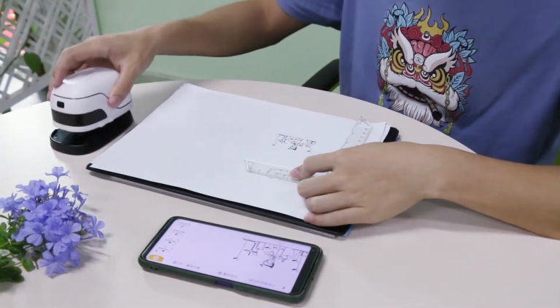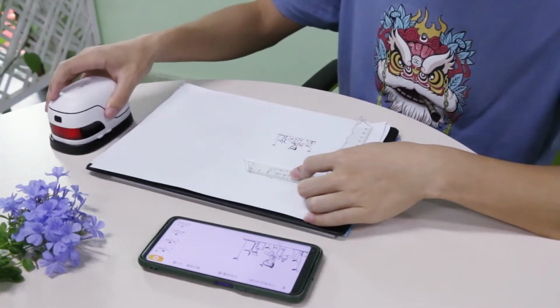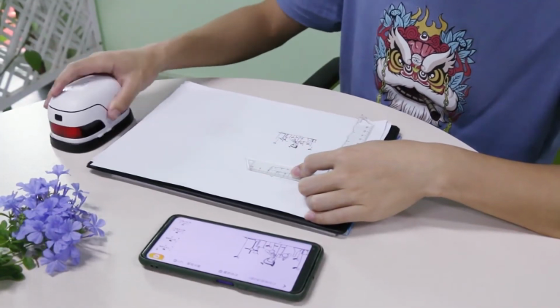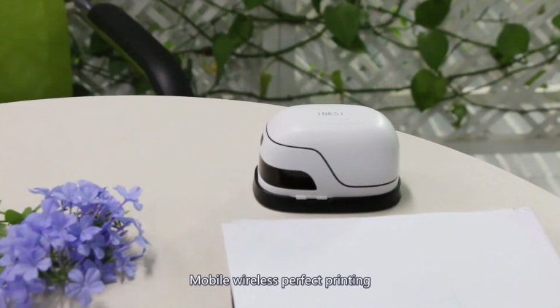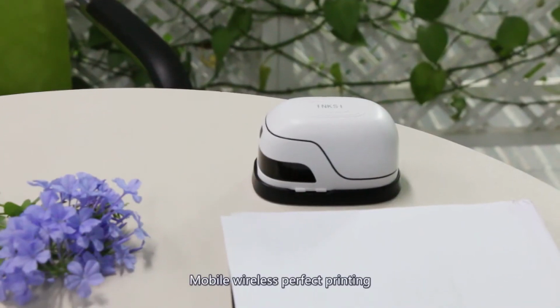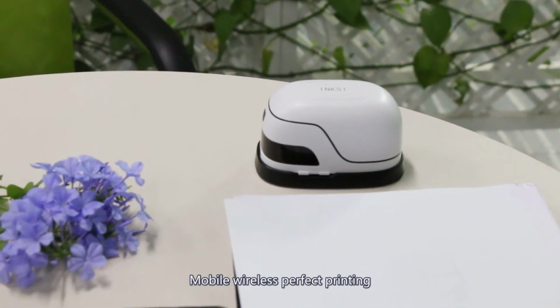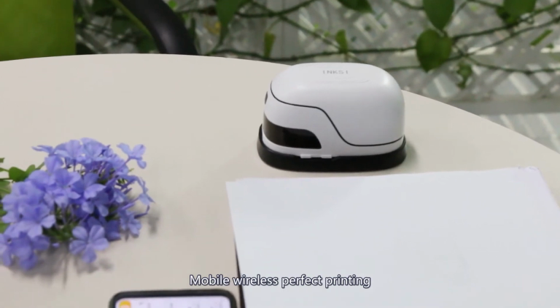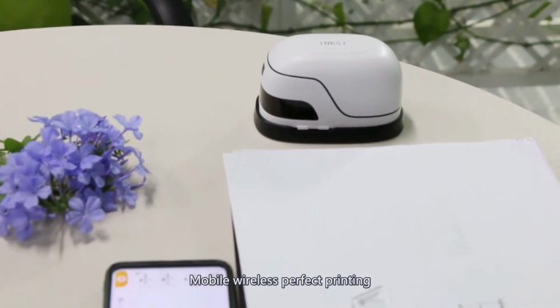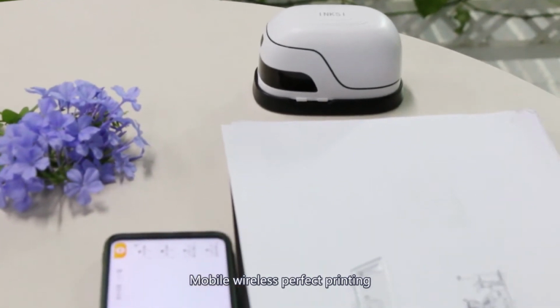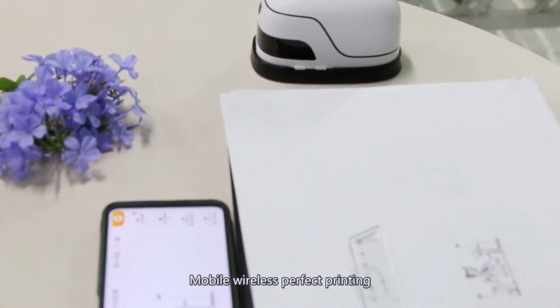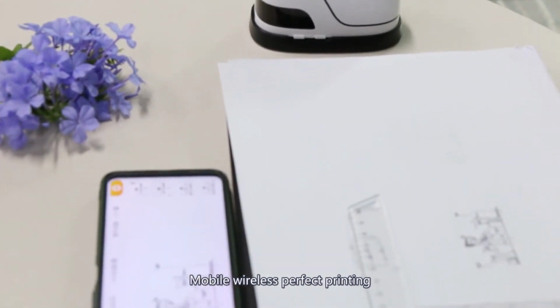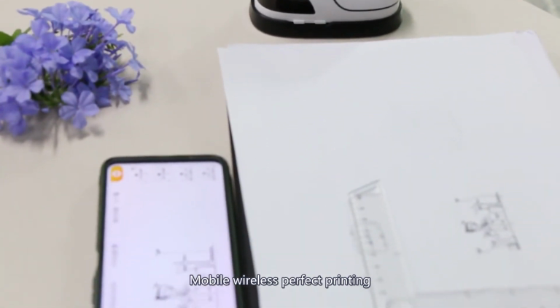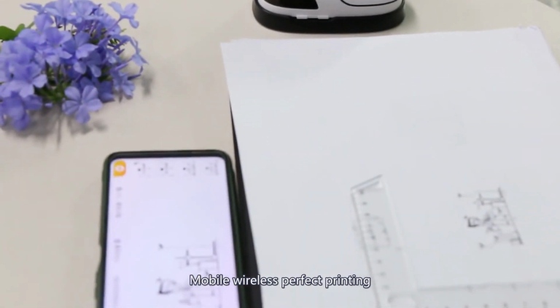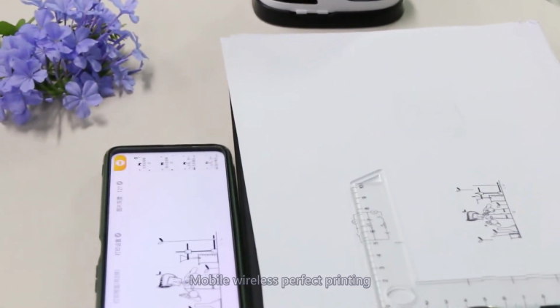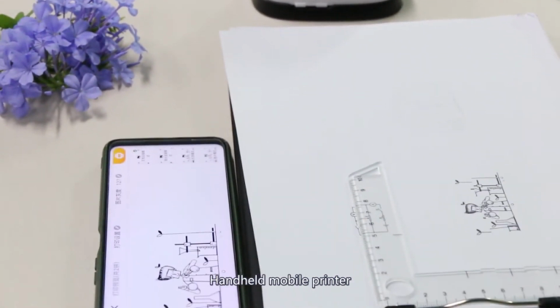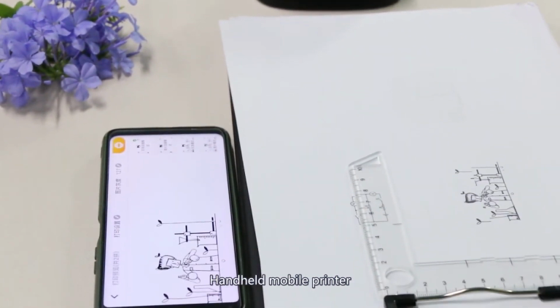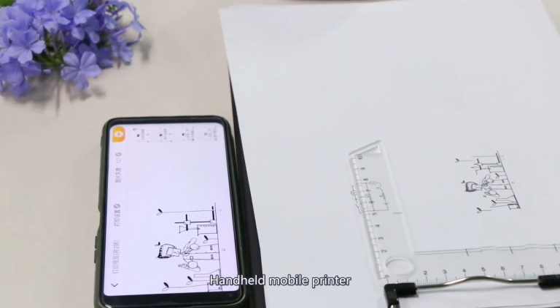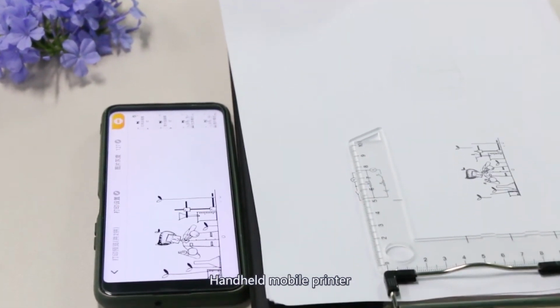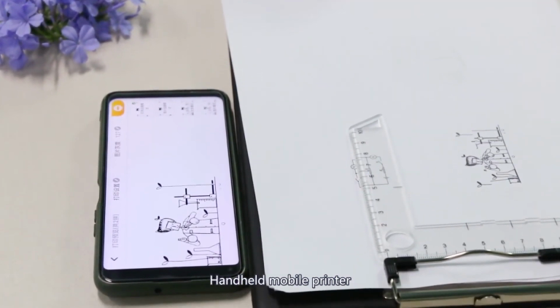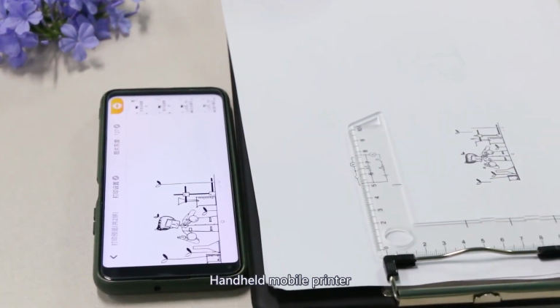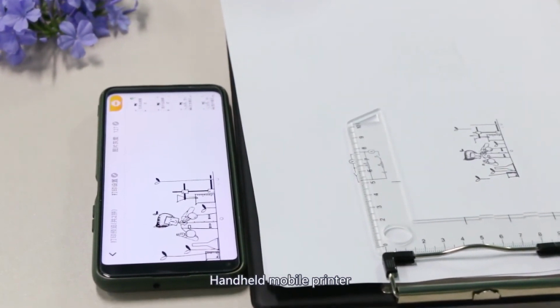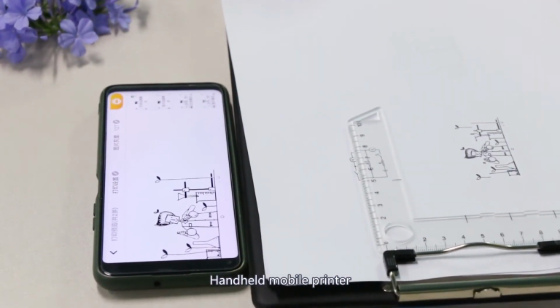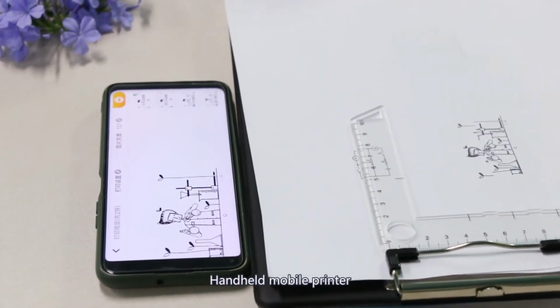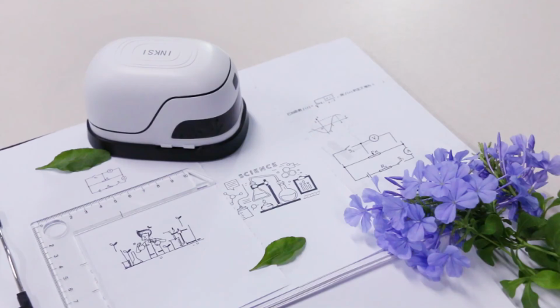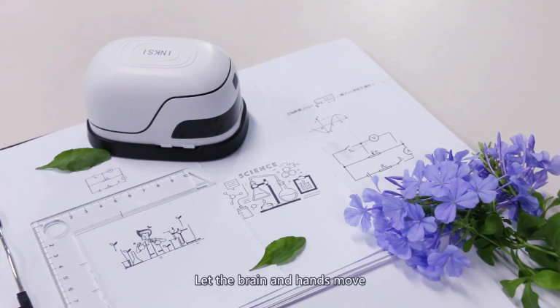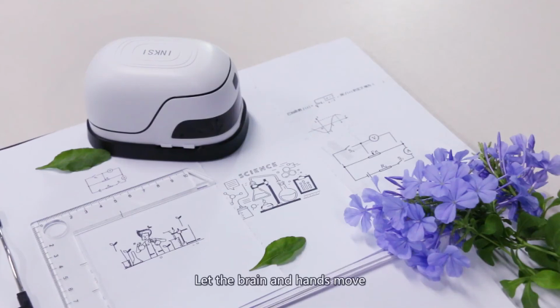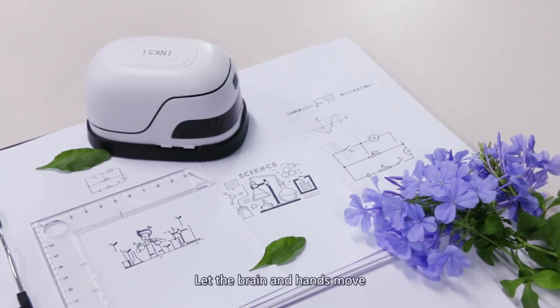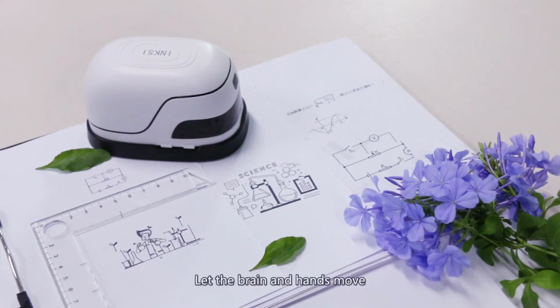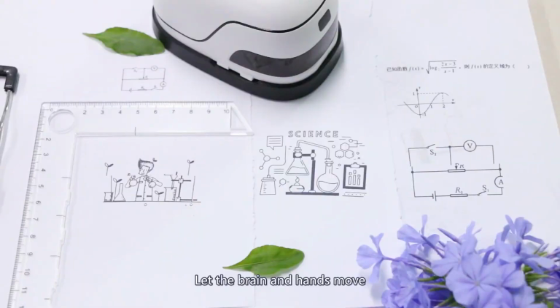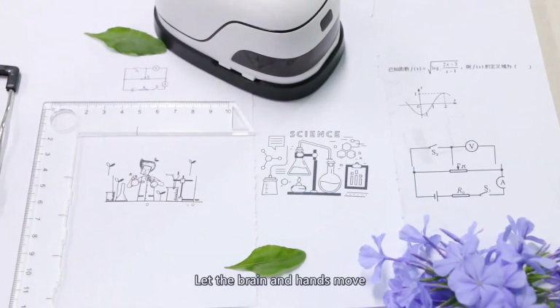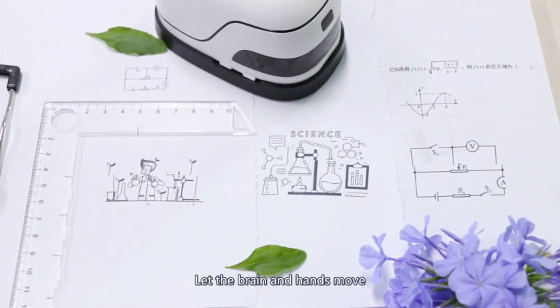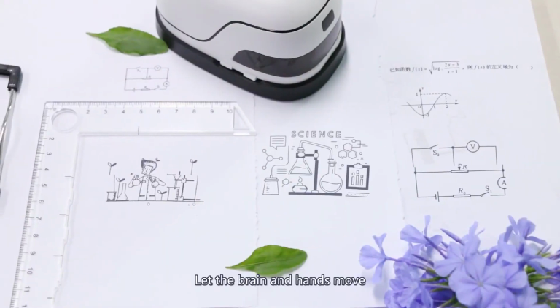Mobile wireless, perfect printing. Handheld mobile printer — let the brain enhance mood.